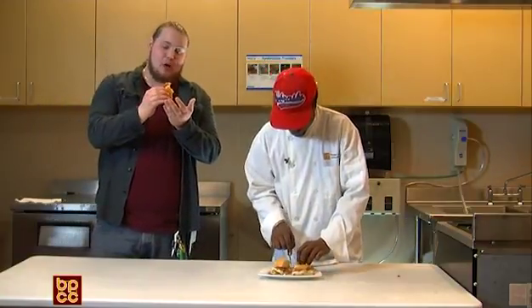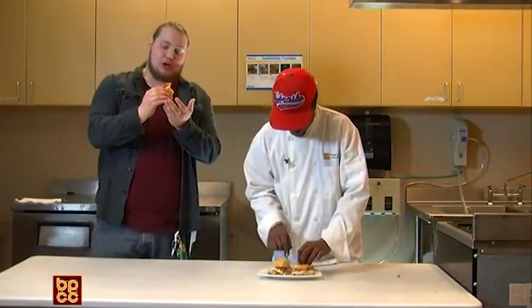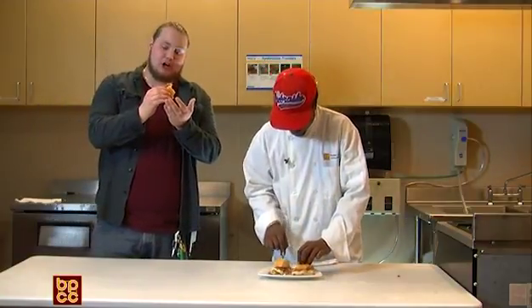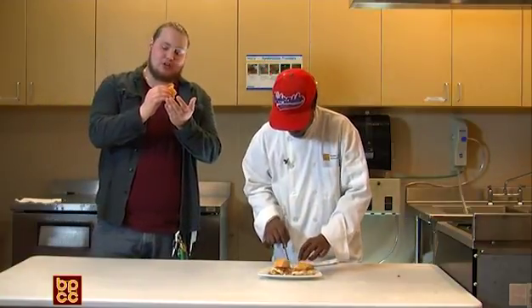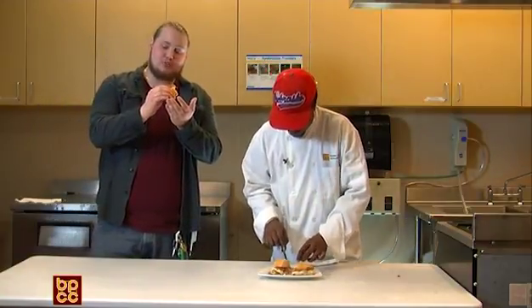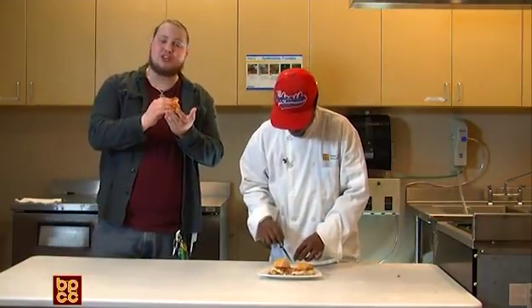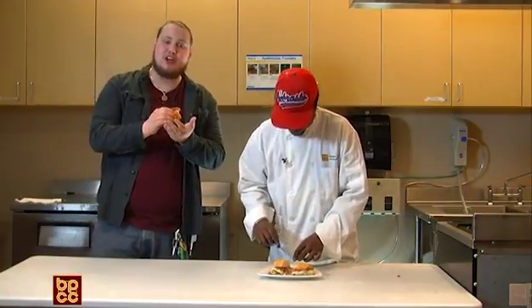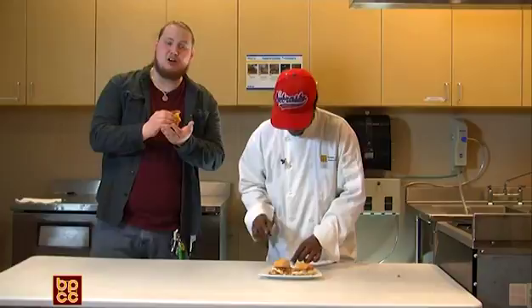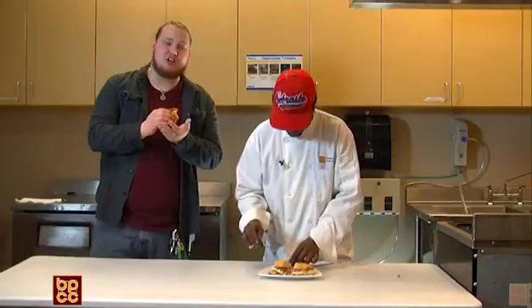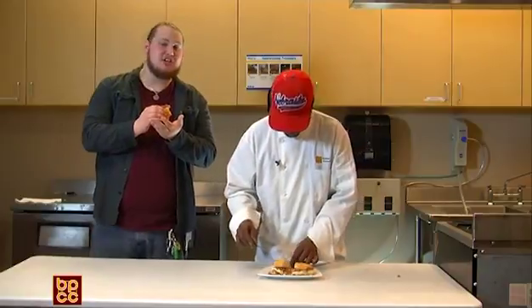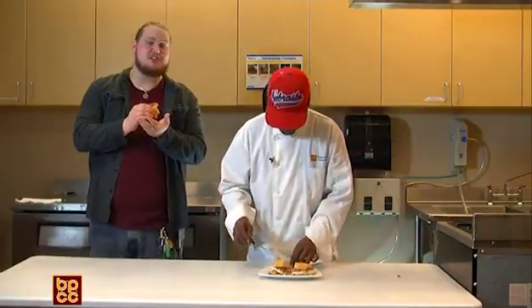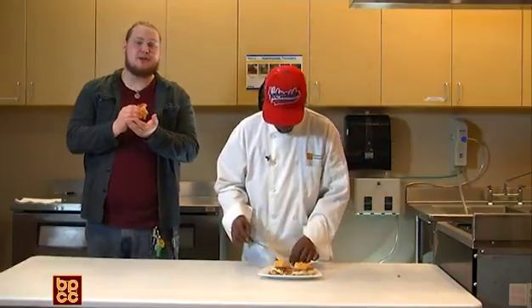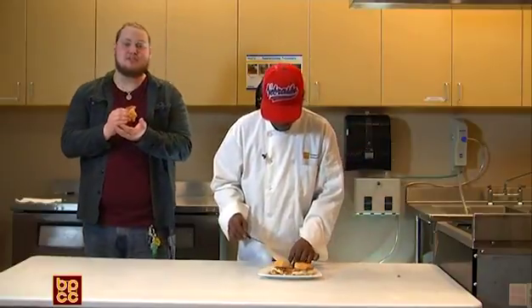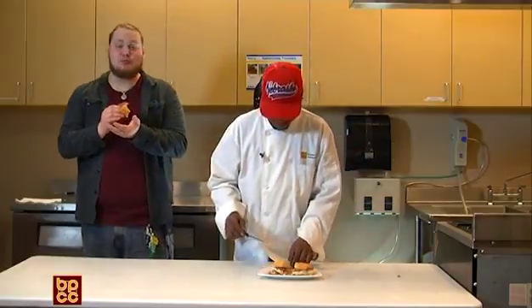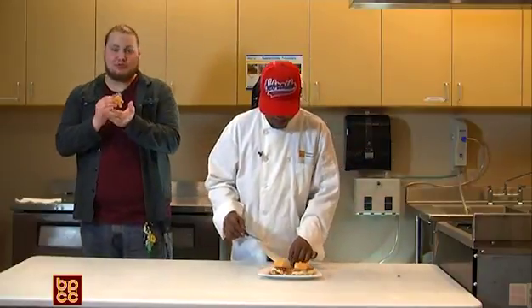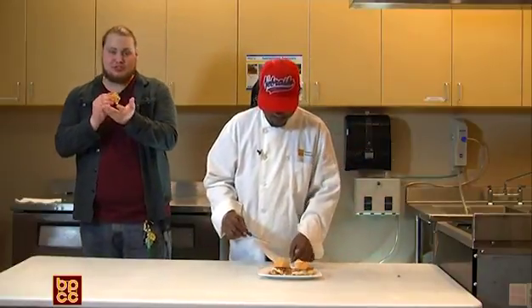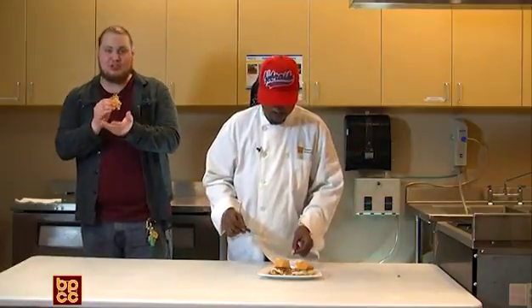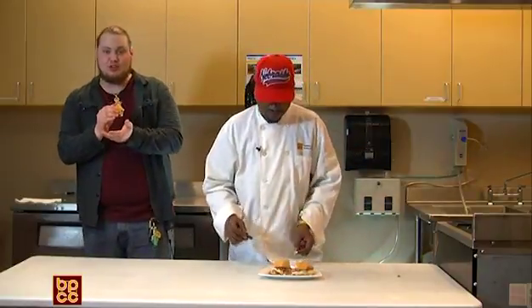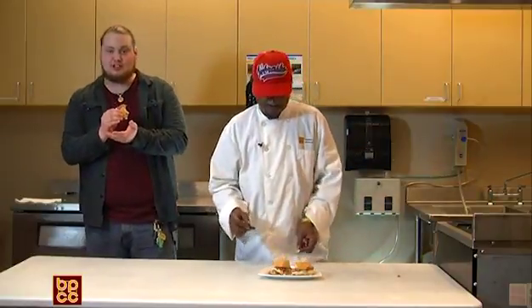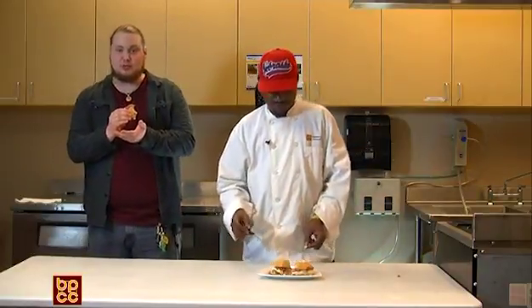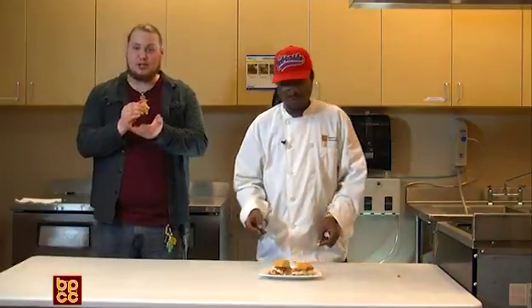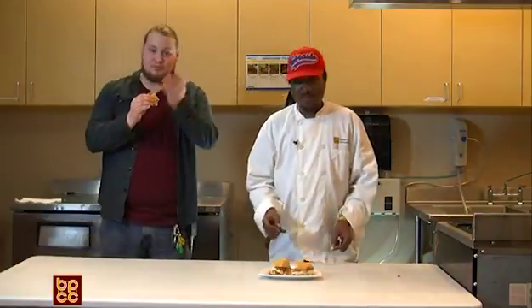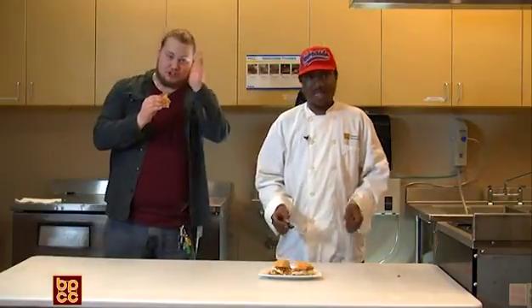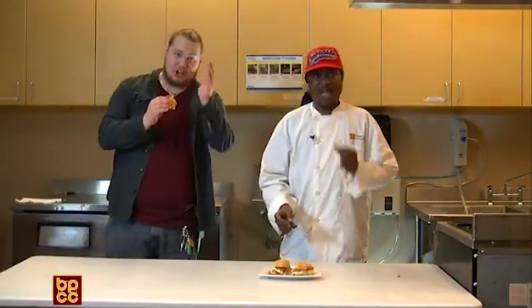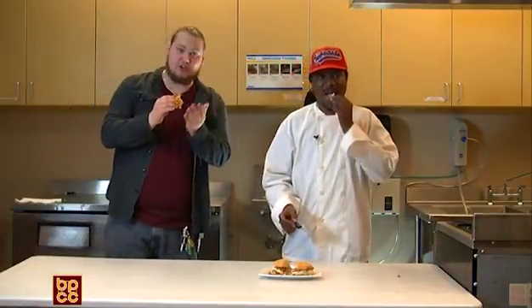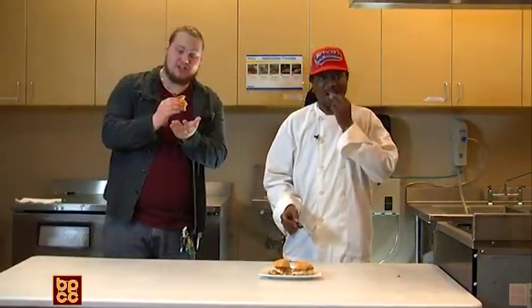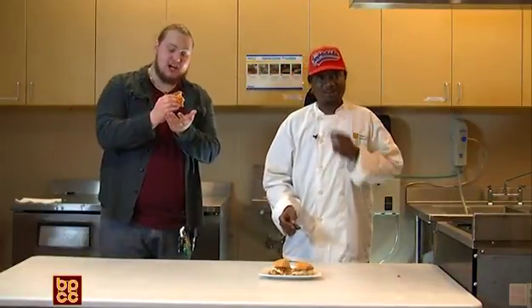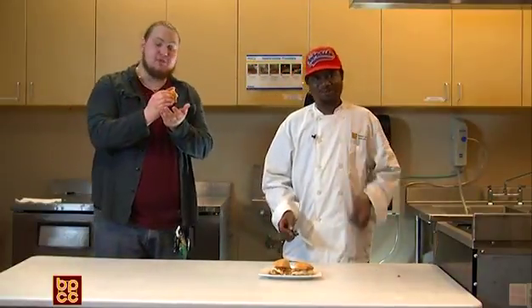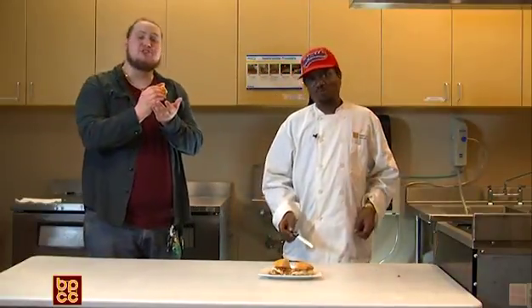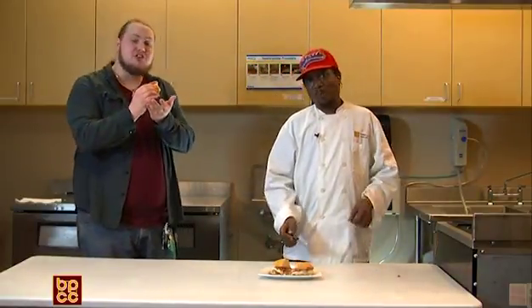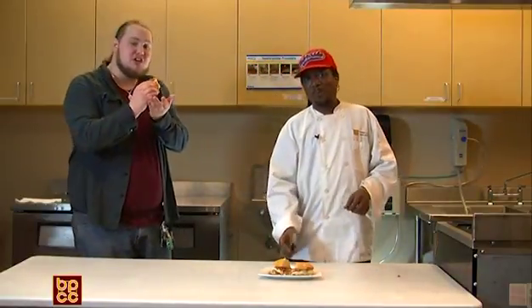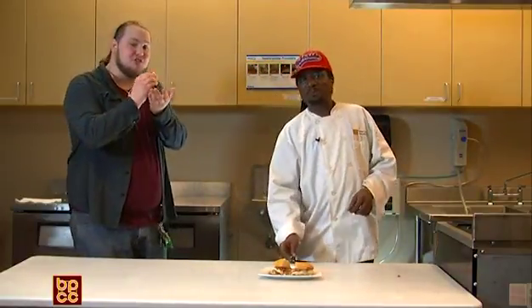We are going to be signing off on A Taste of Bipsy and we will see you next week. Y'all have a great time and stay in the kitchen.